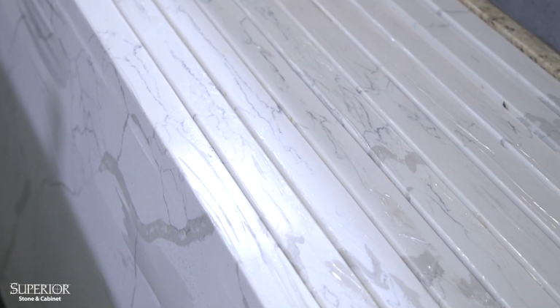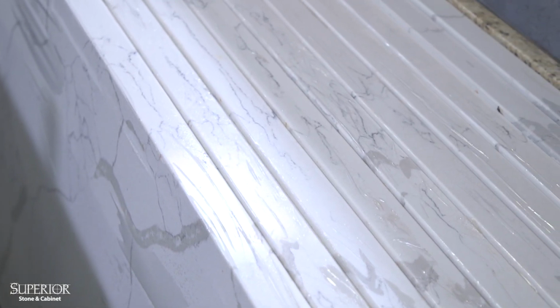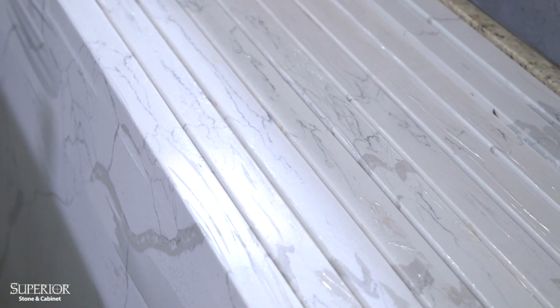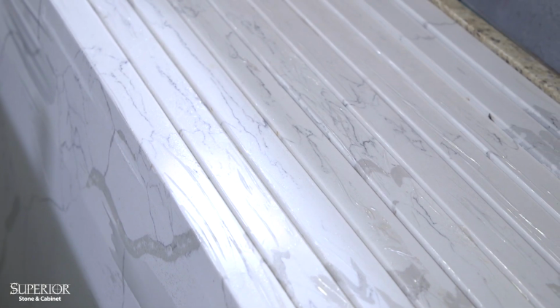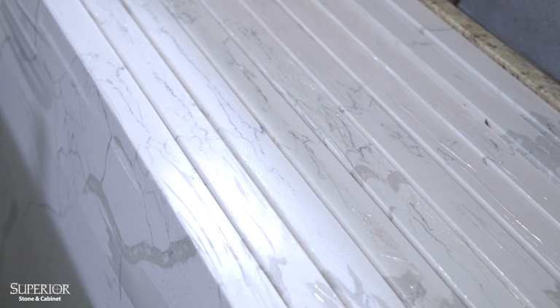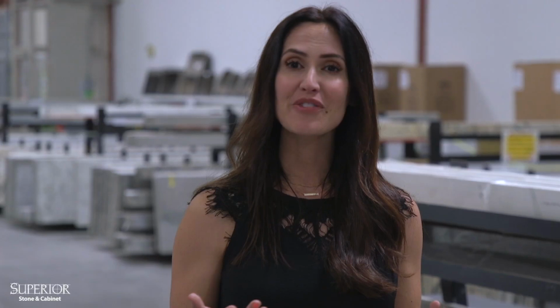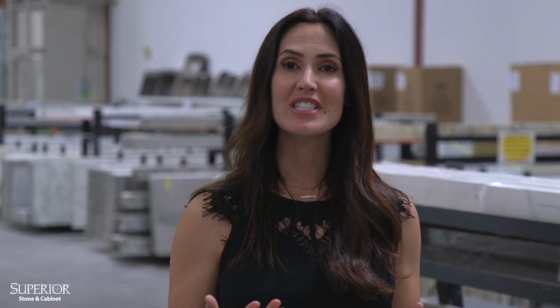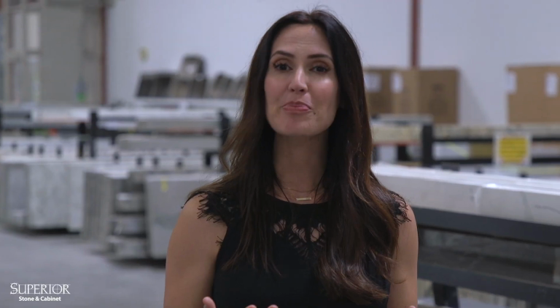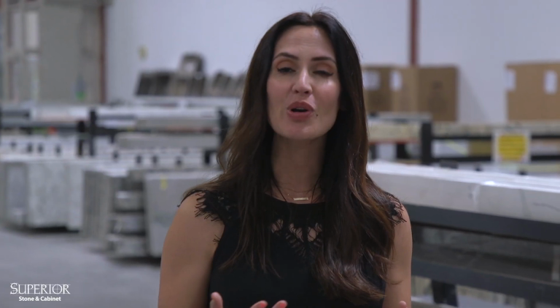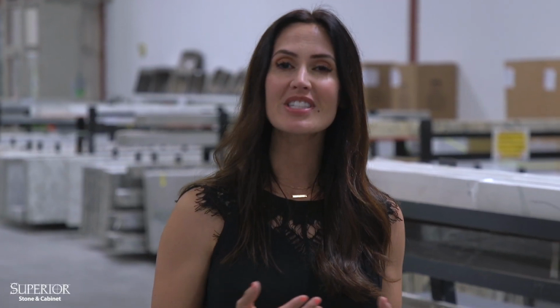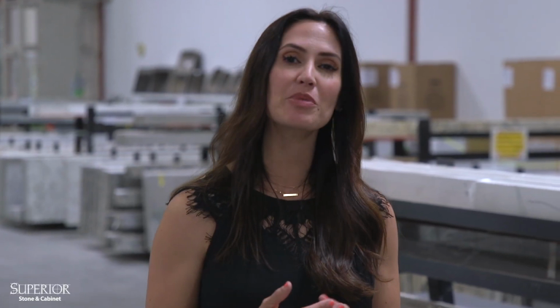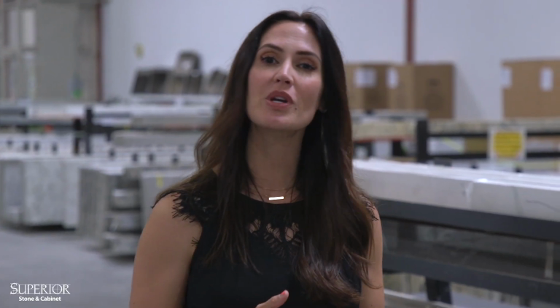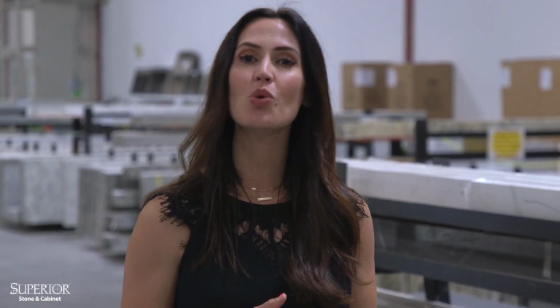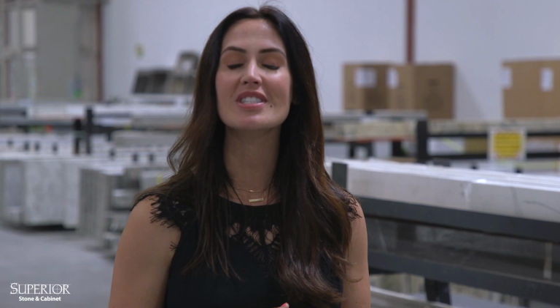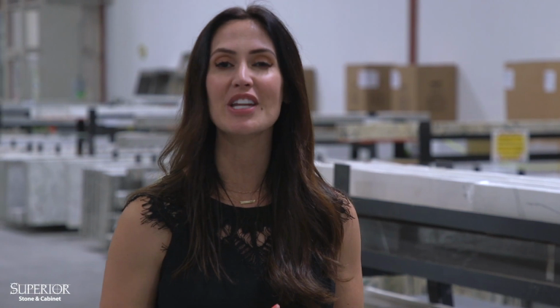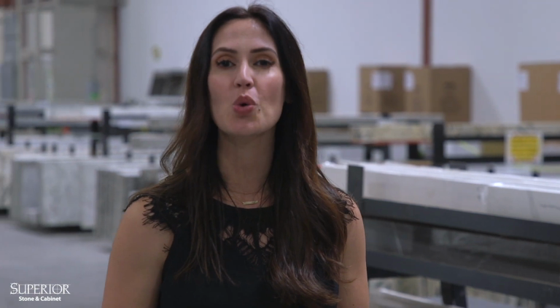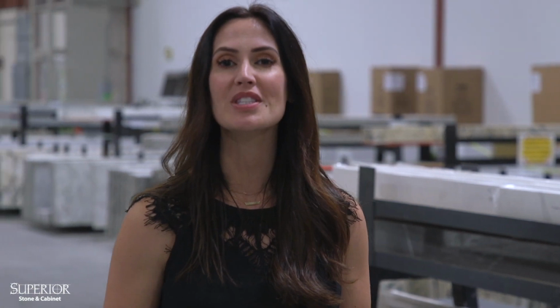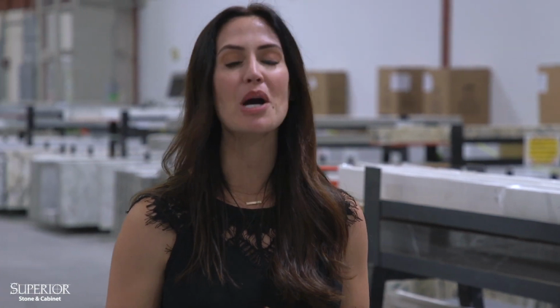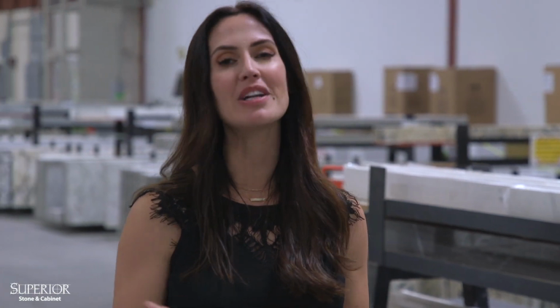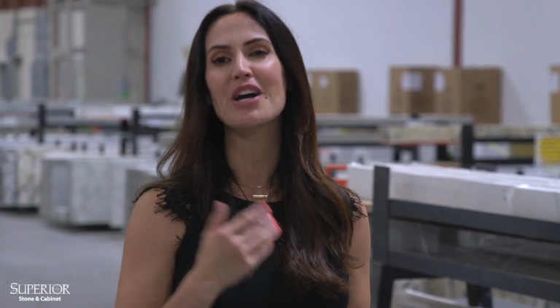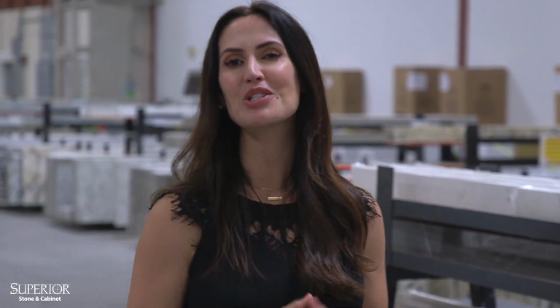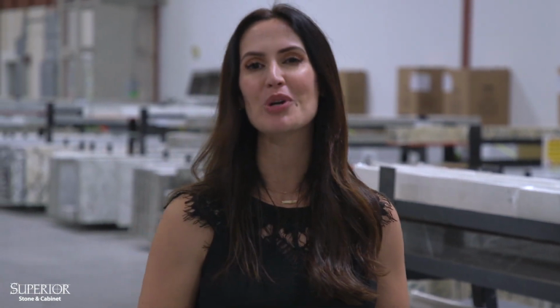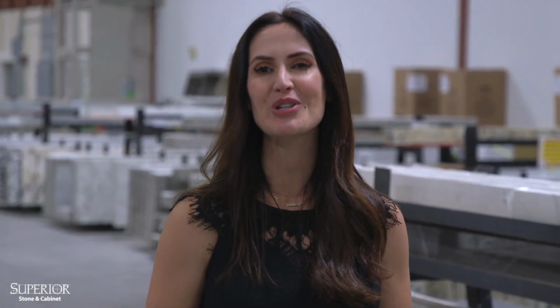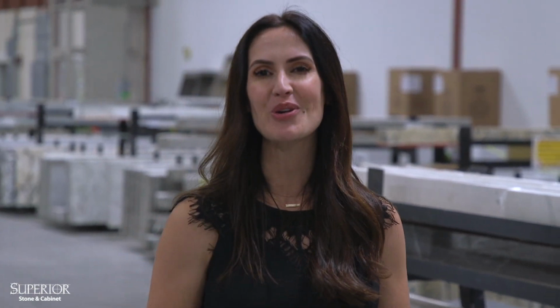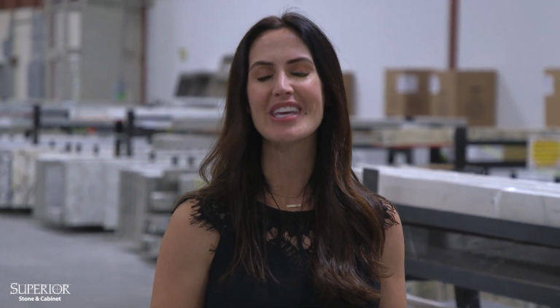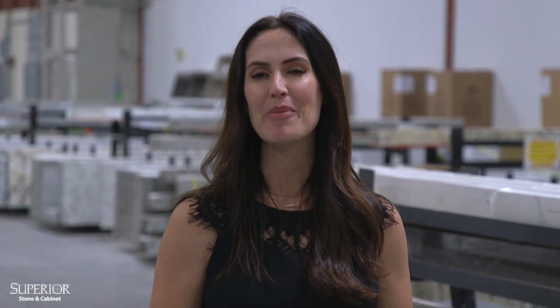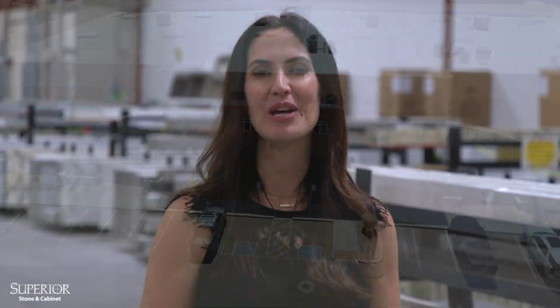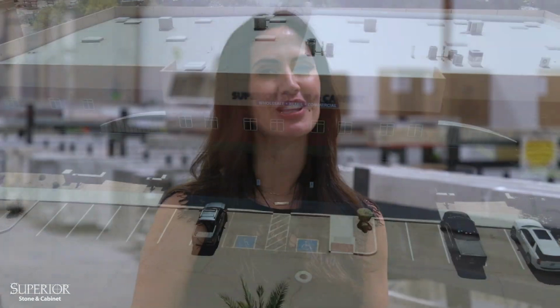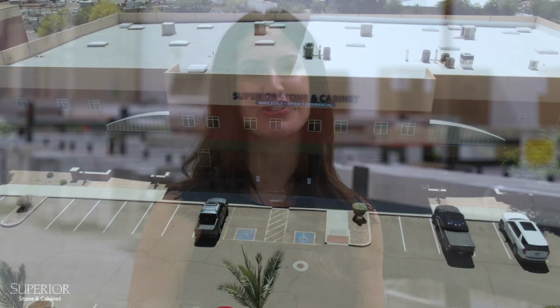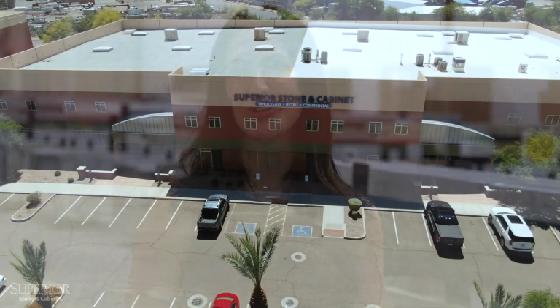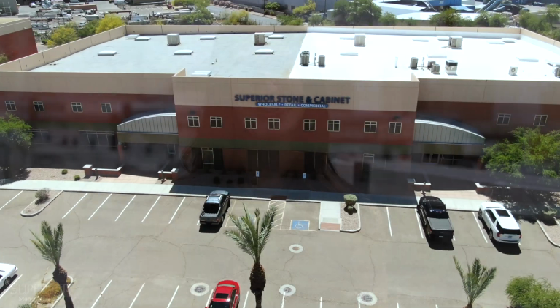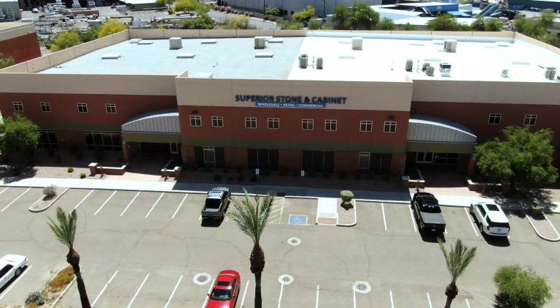If you'd like to see the difference in person between quartzite and quartz, come on down to Superior Stone and Cabinet — we'd love to show you around.